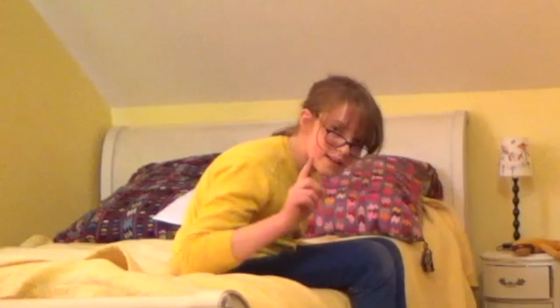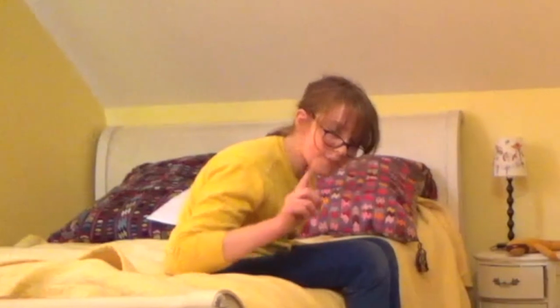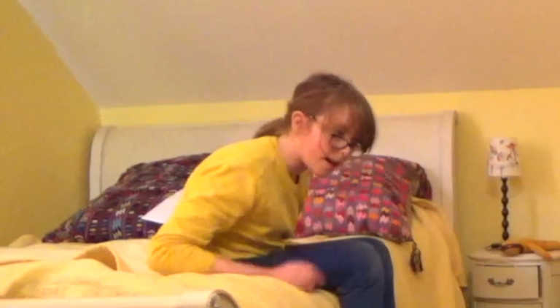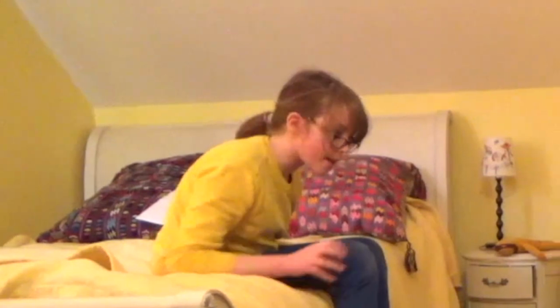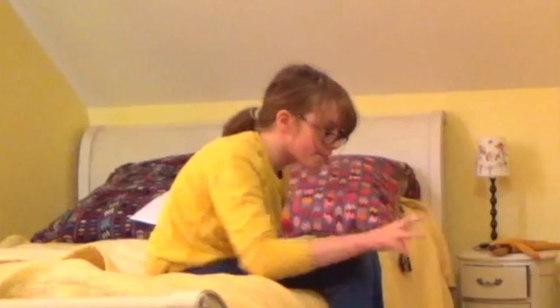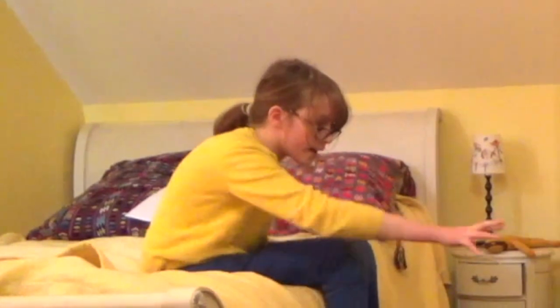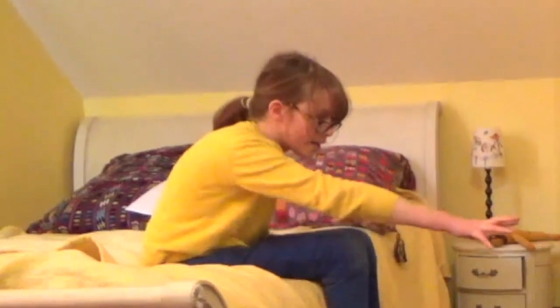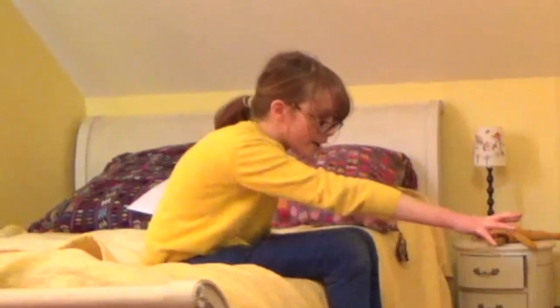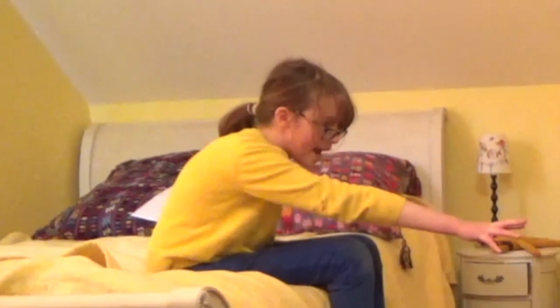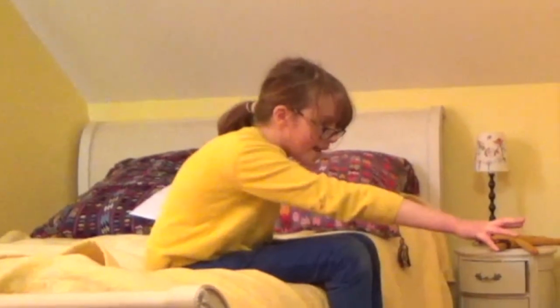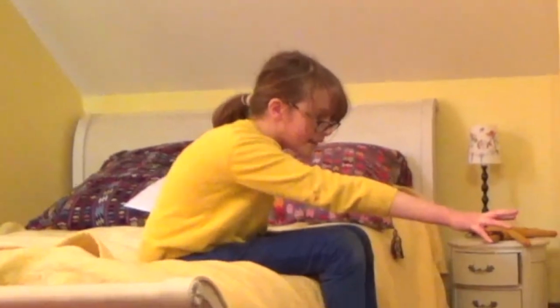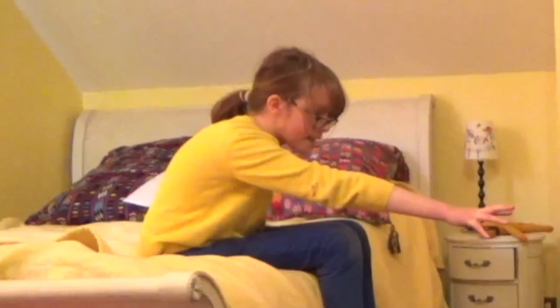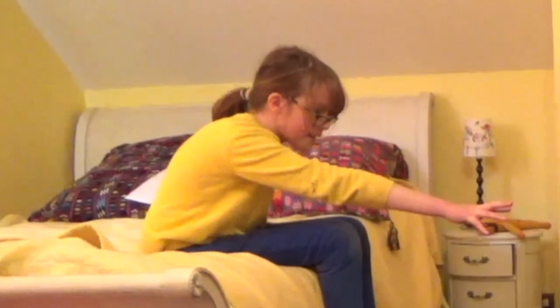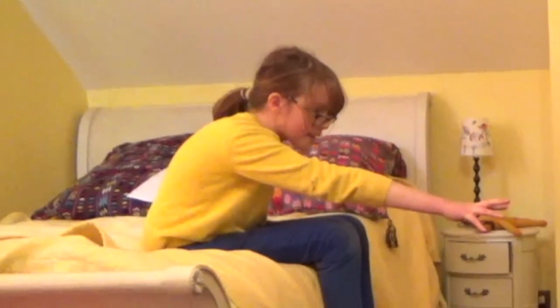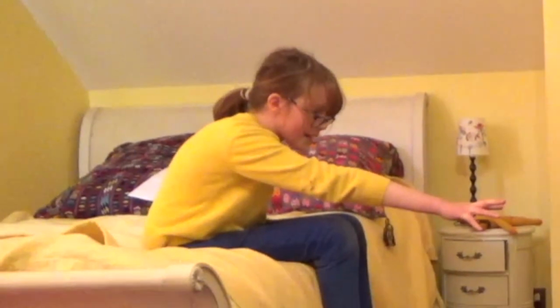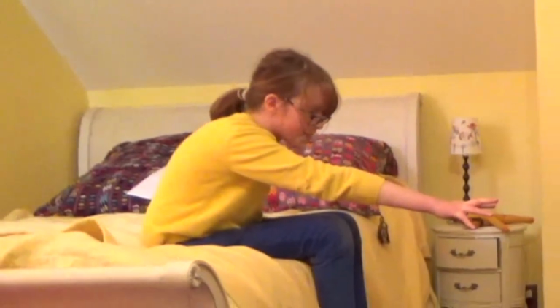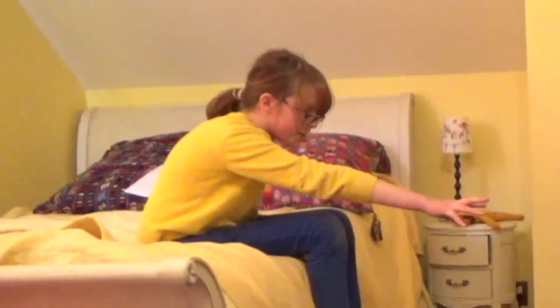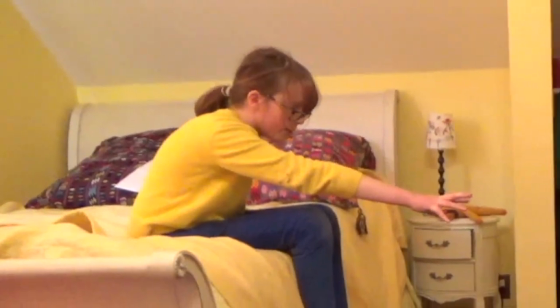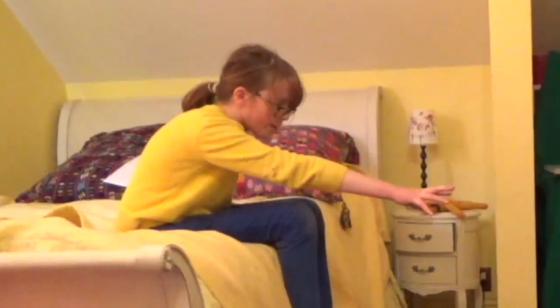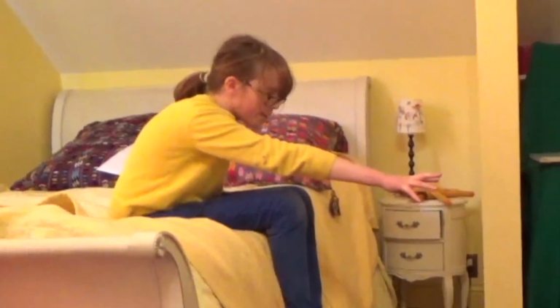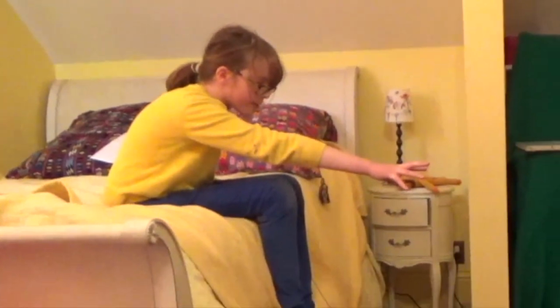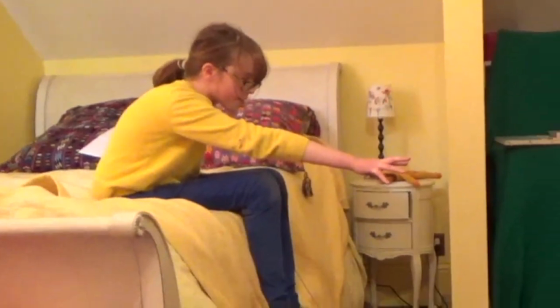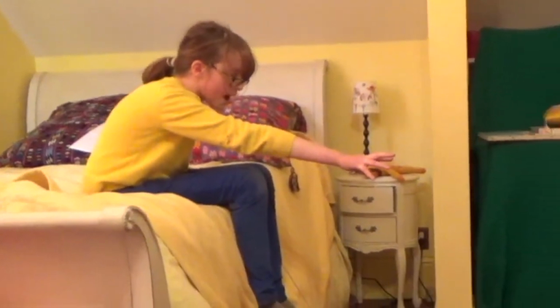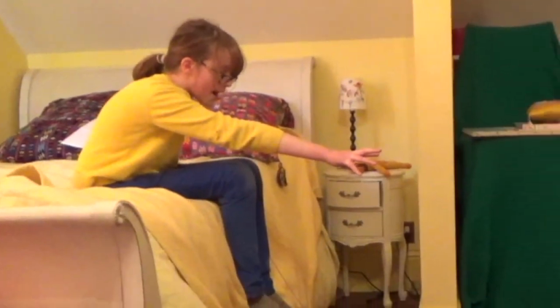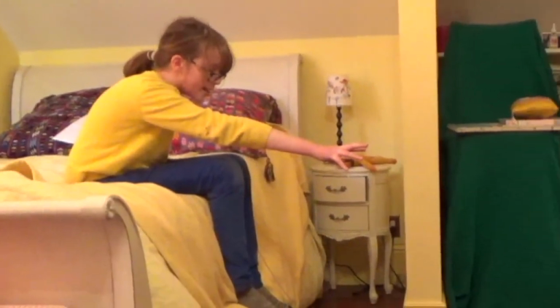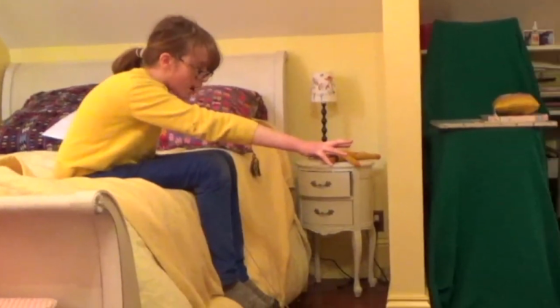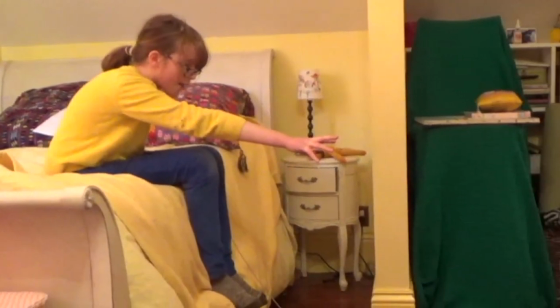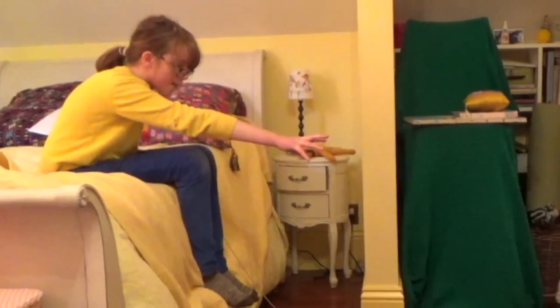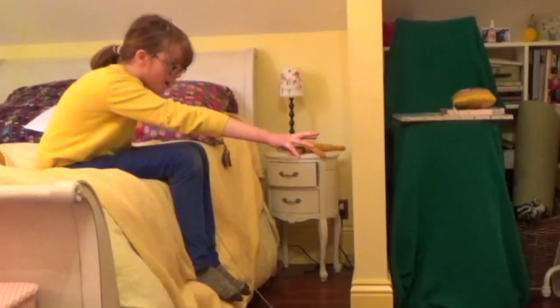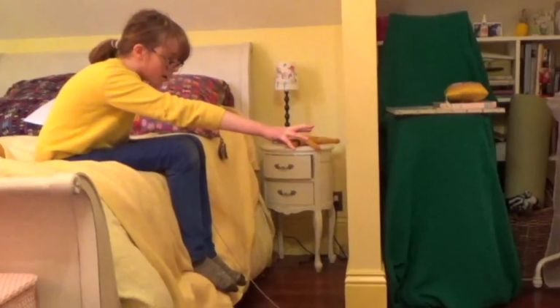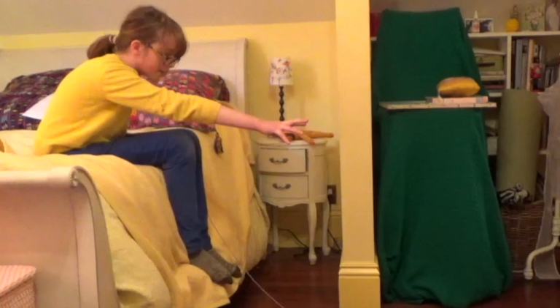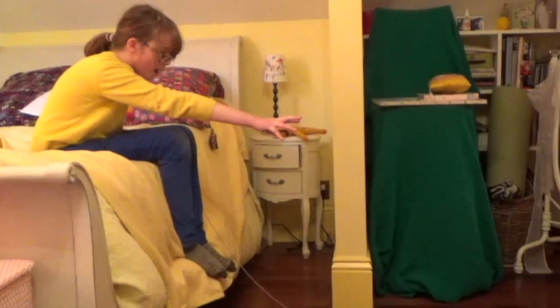Step one: put out your hand. Step two: focus your mind on the ball of yarn.